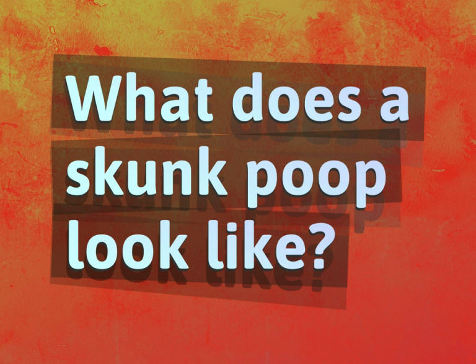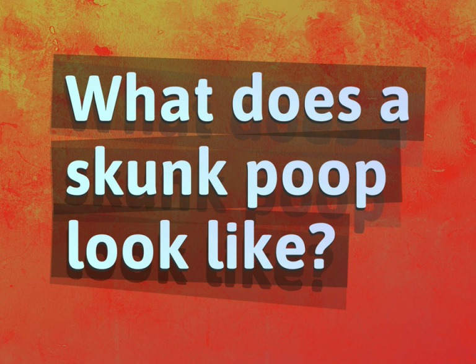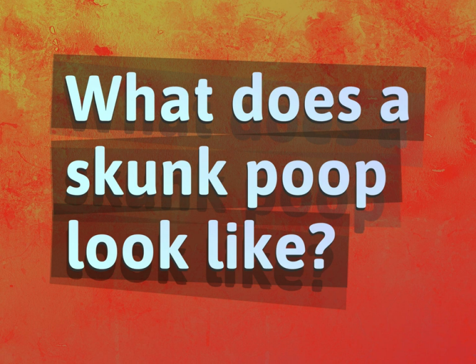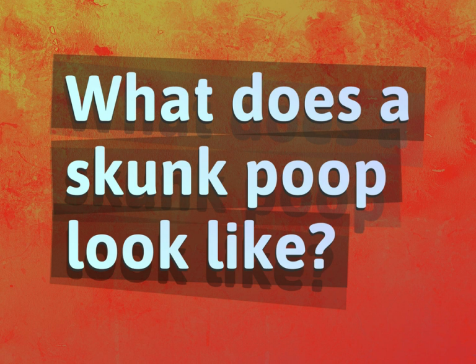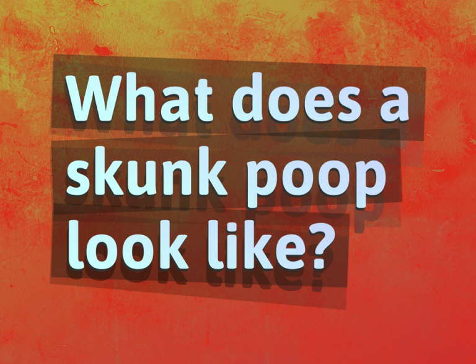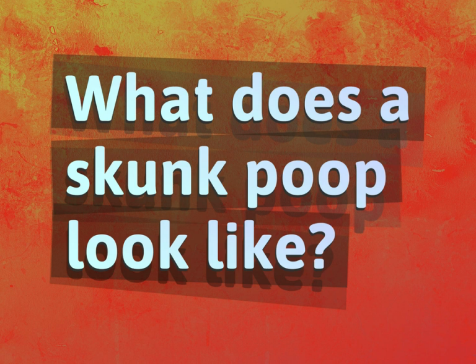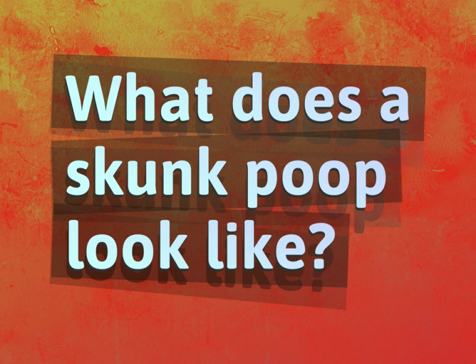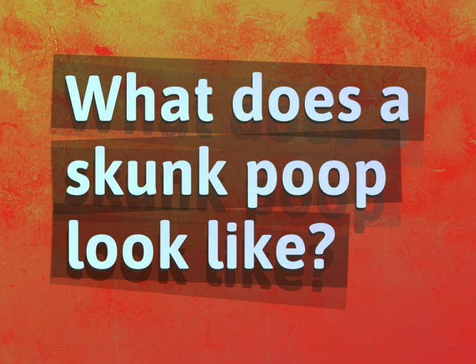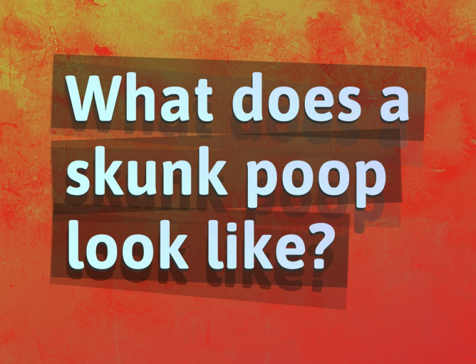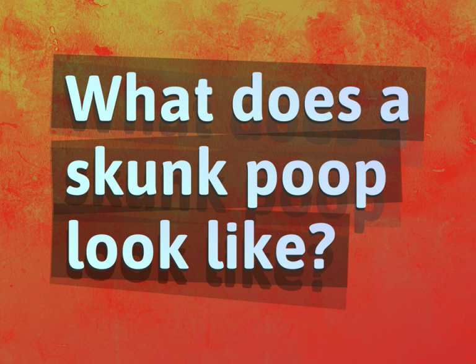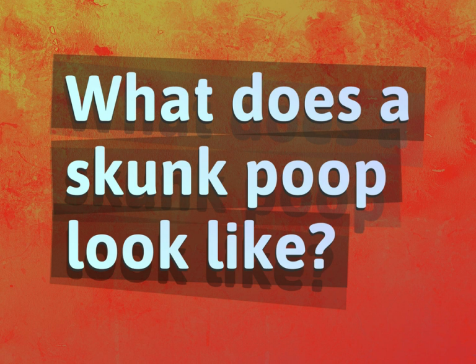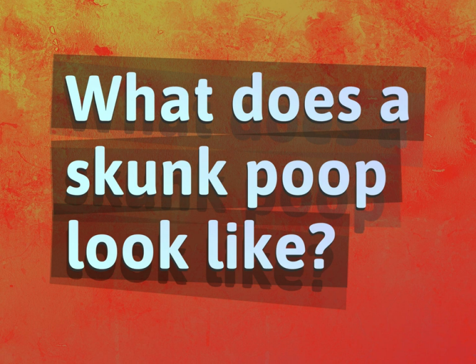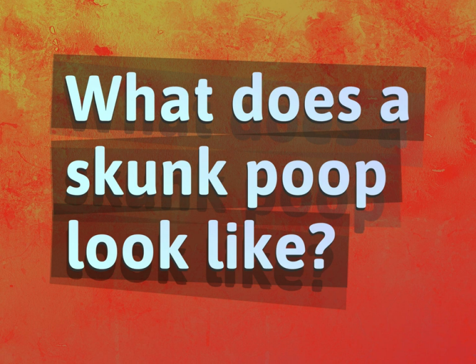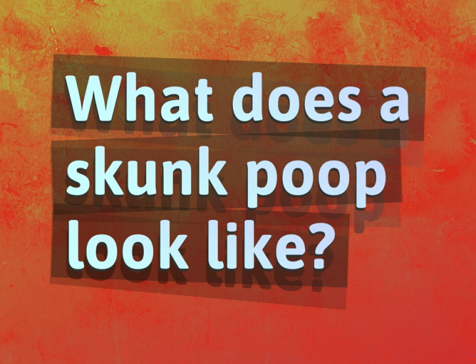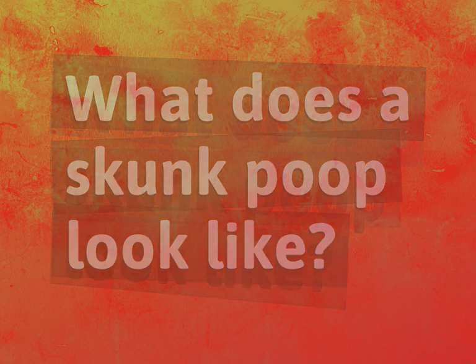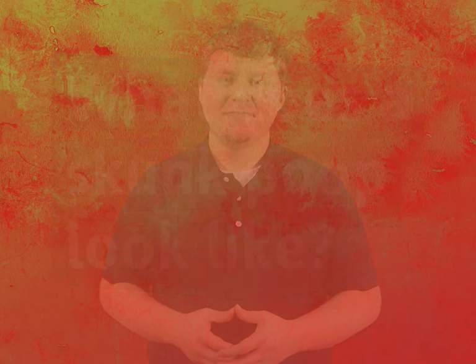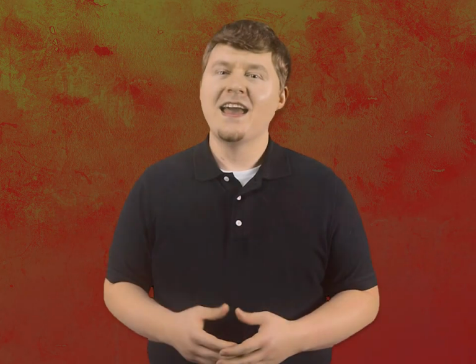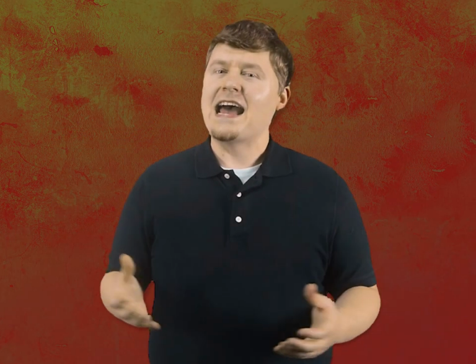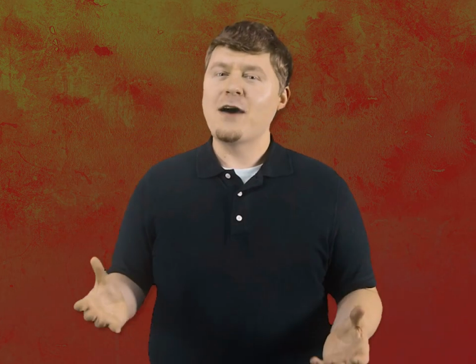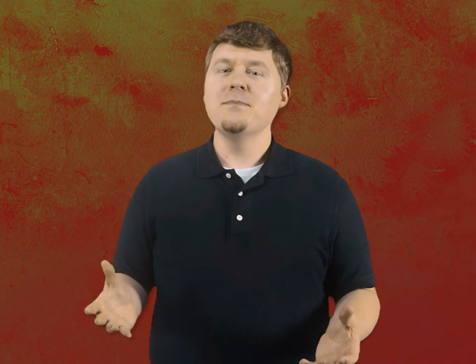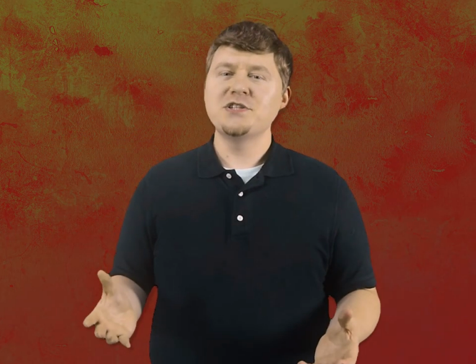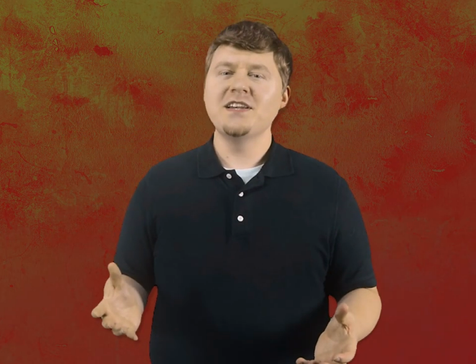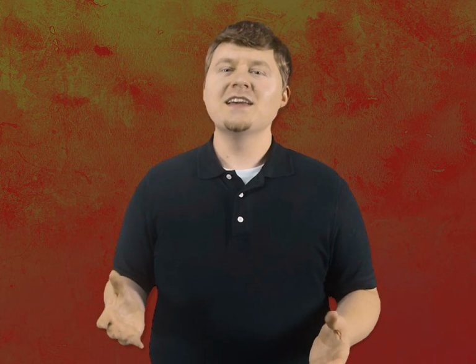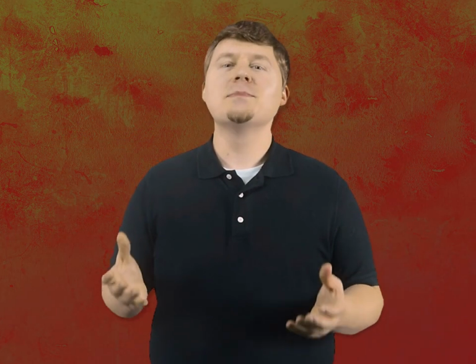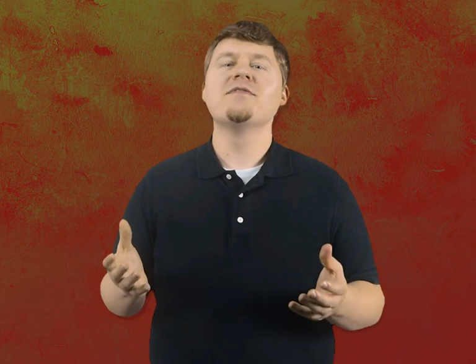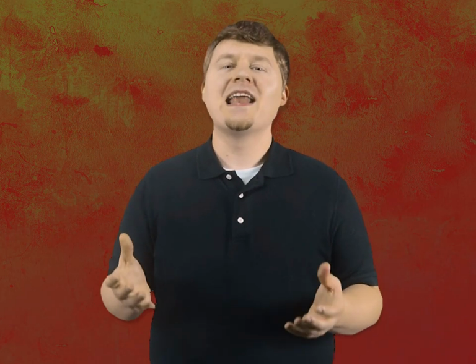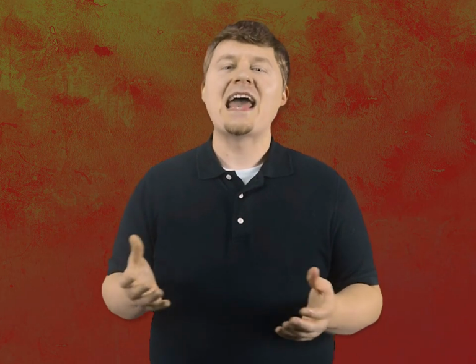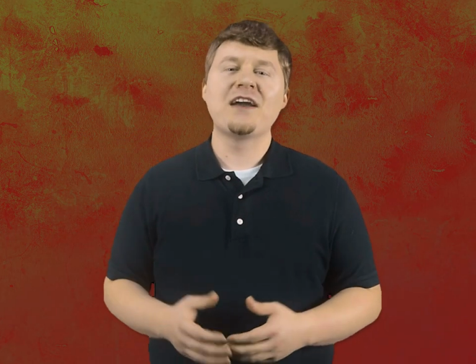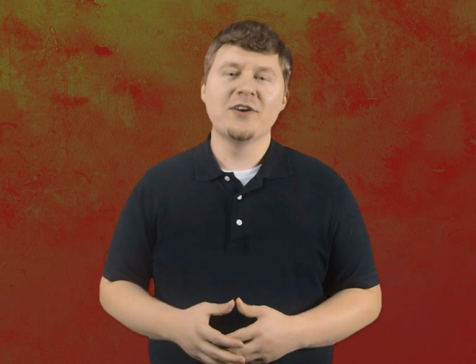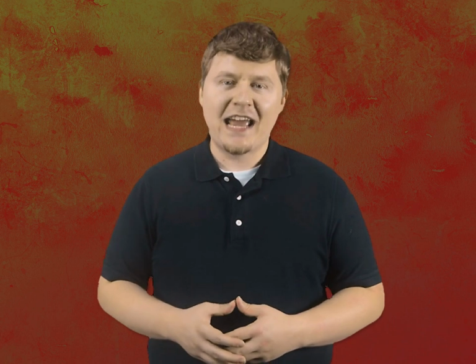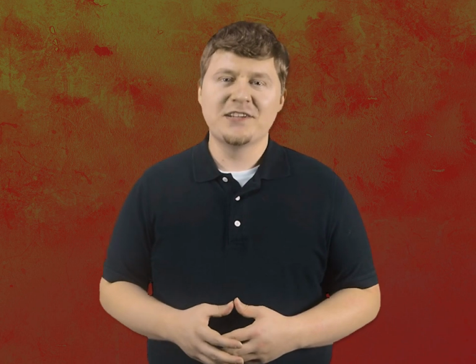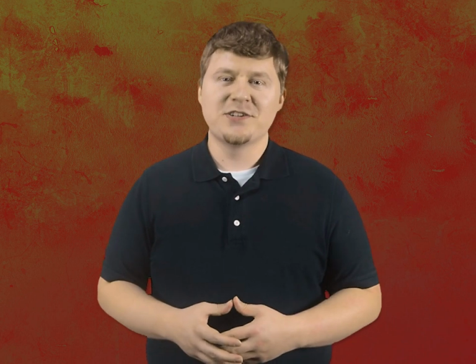What does a skunk poop look like? Our mission is to provide accurate answers.